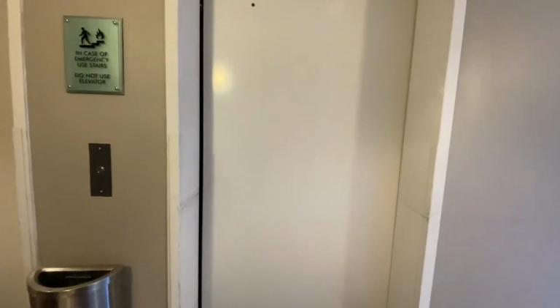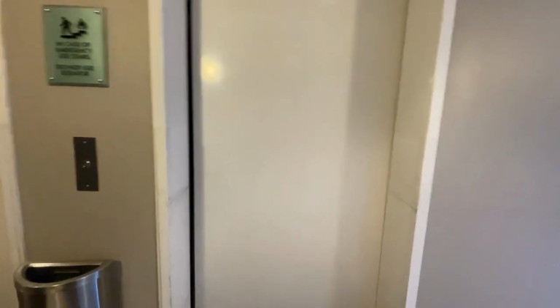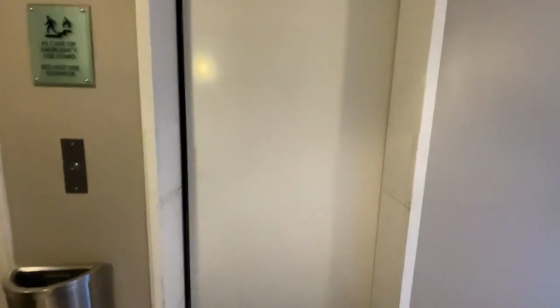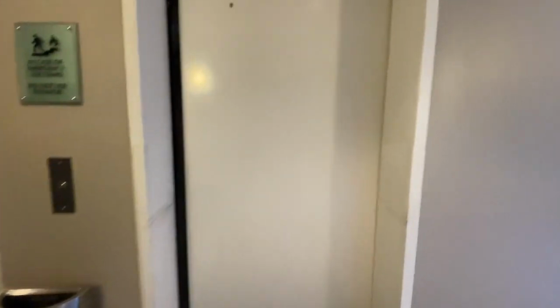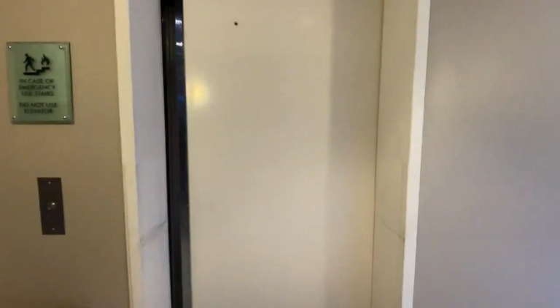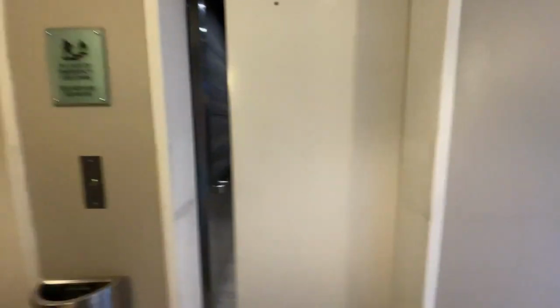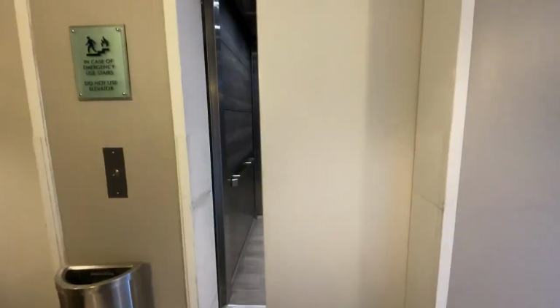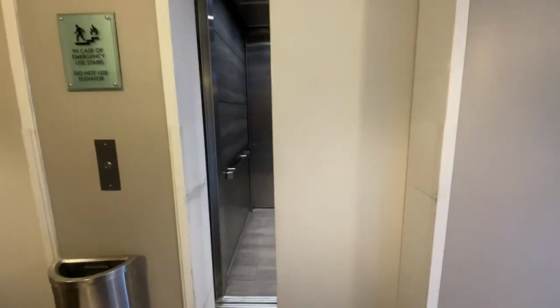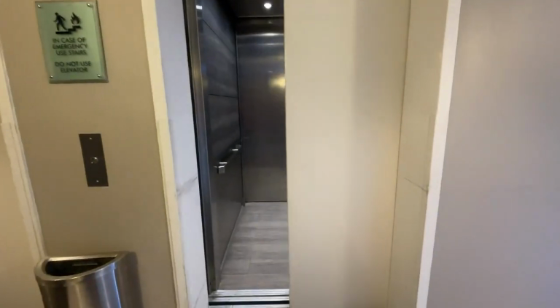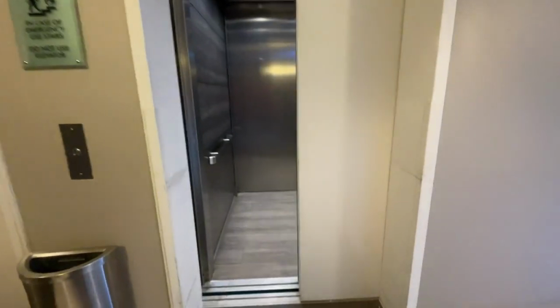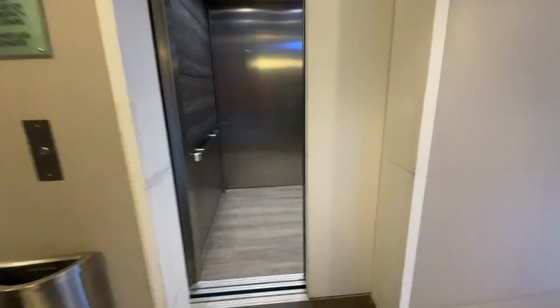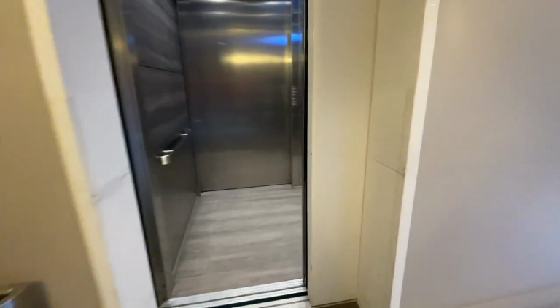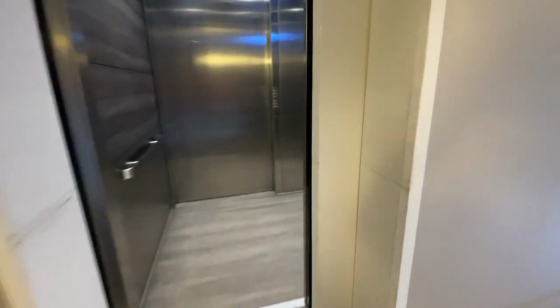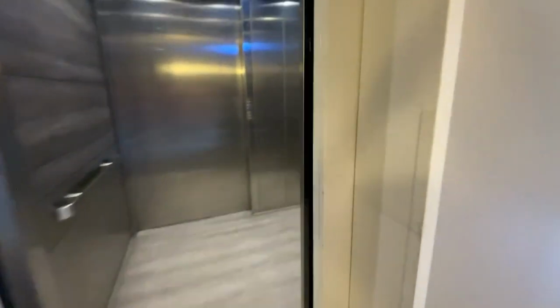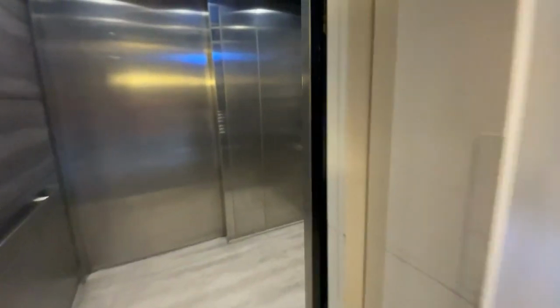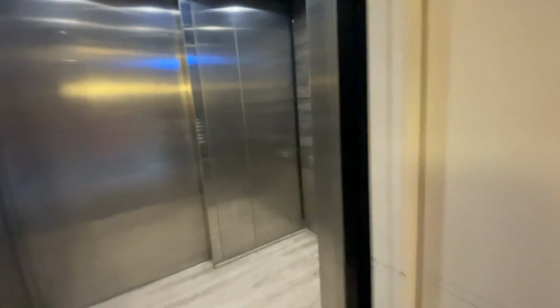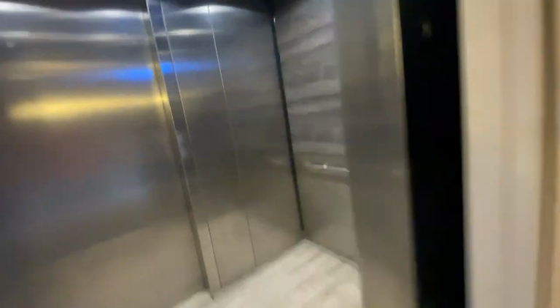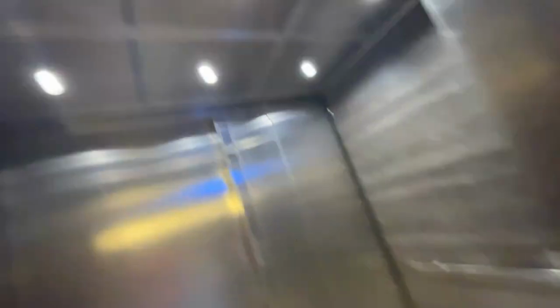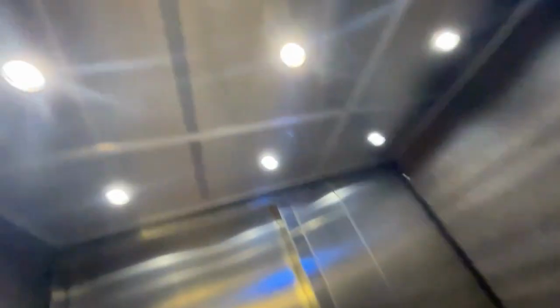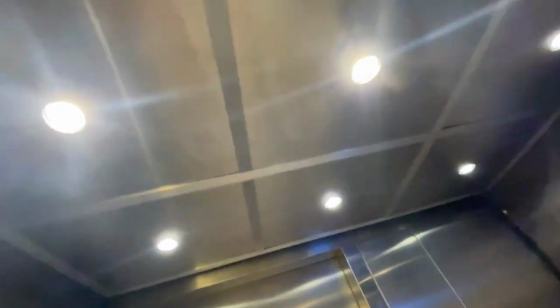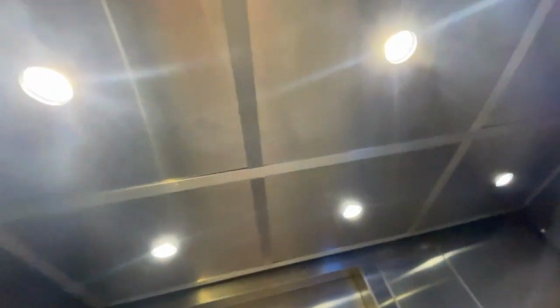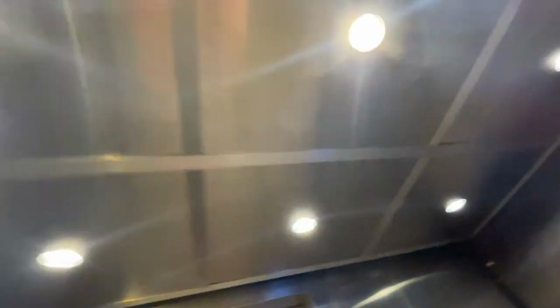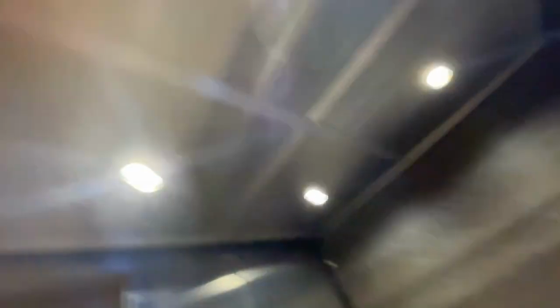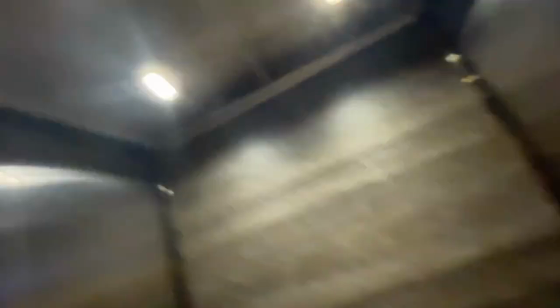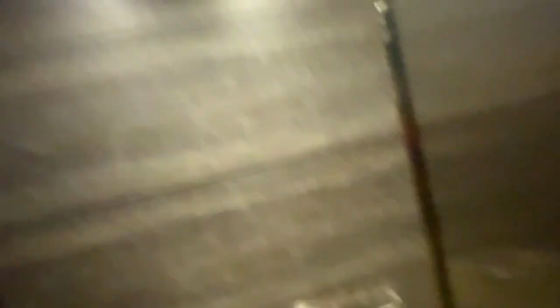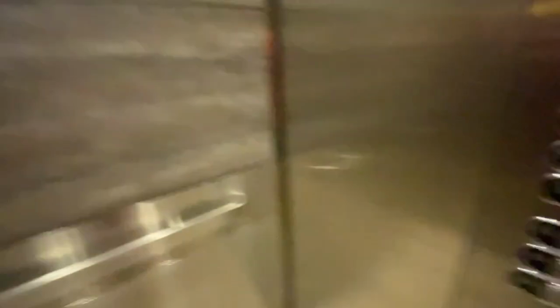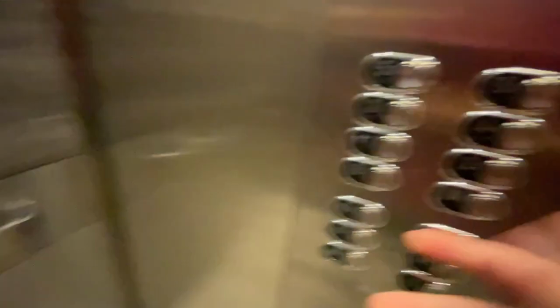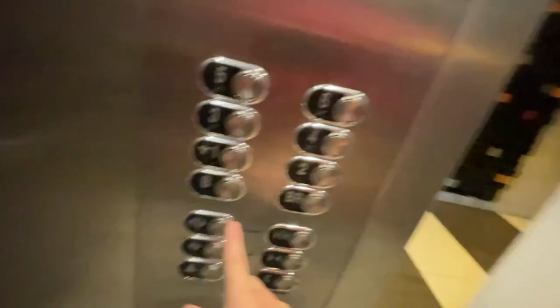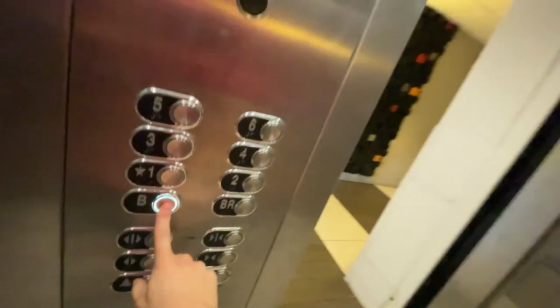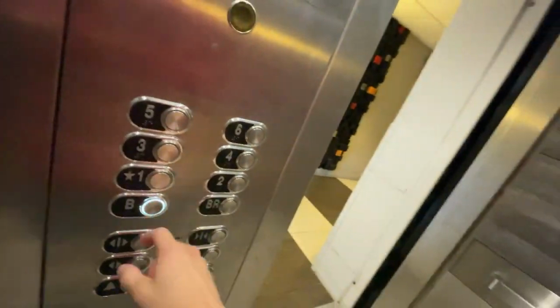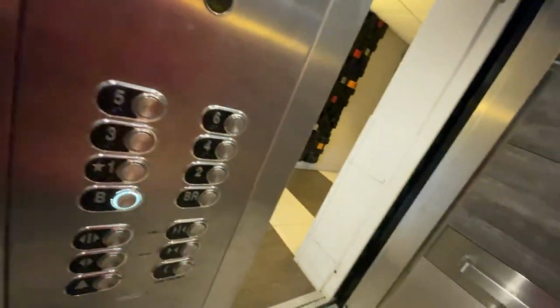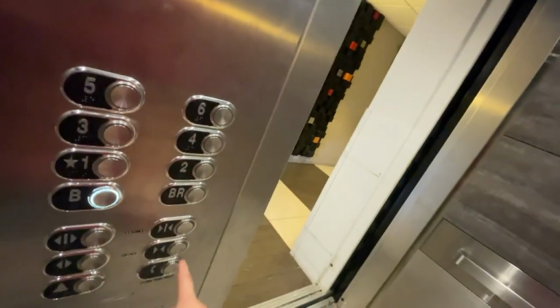There she is. It was the same as the other one with 6 lights but went down to the basement.